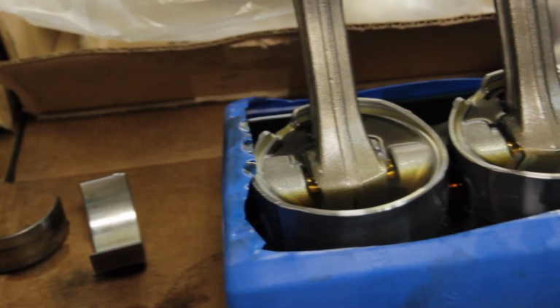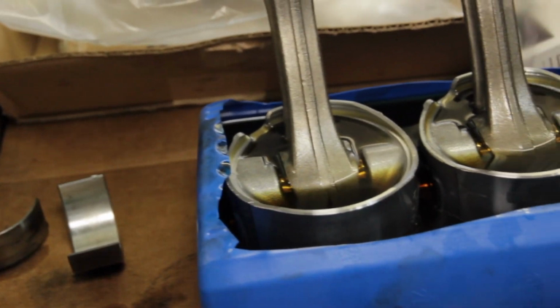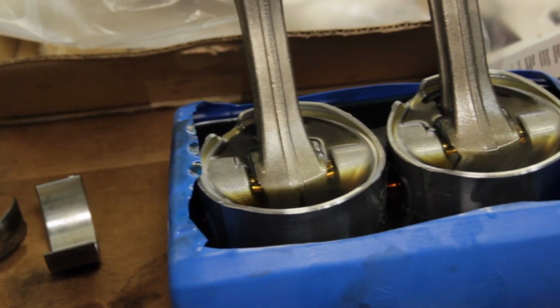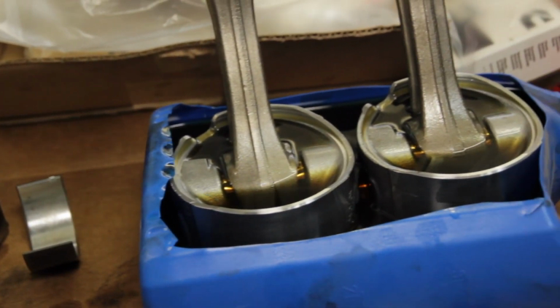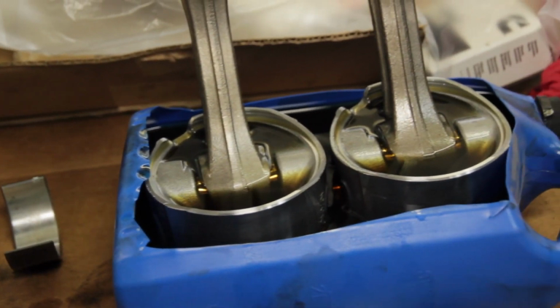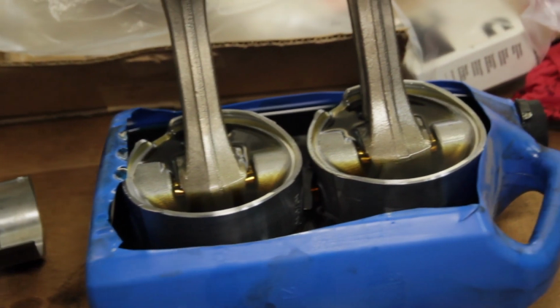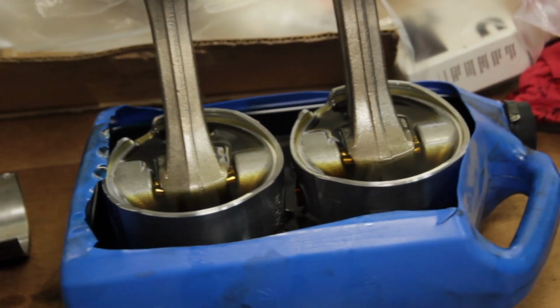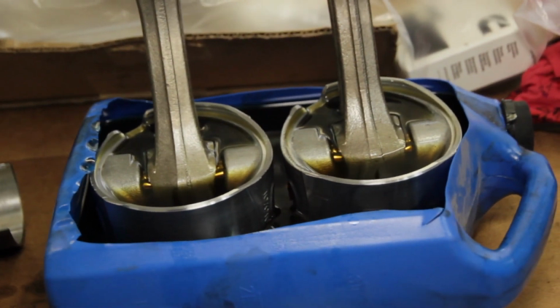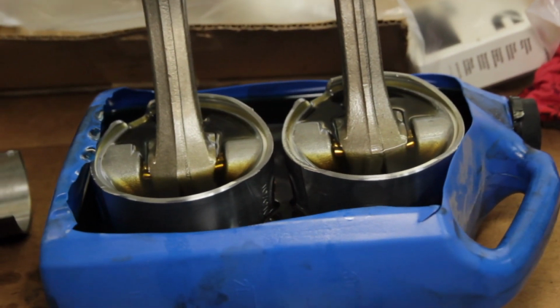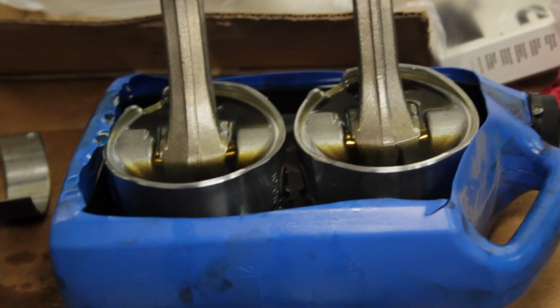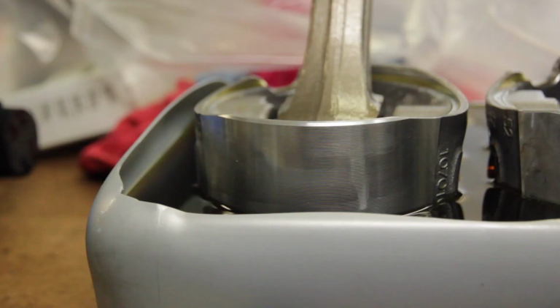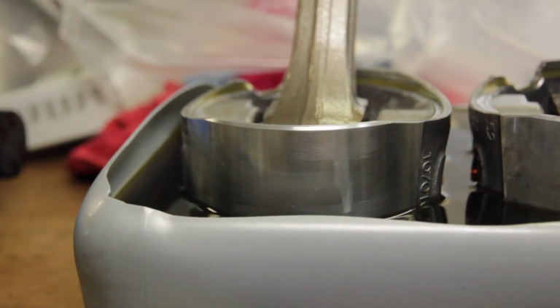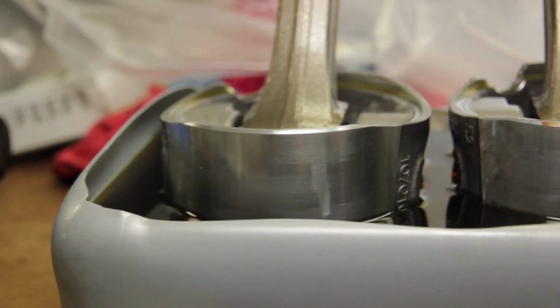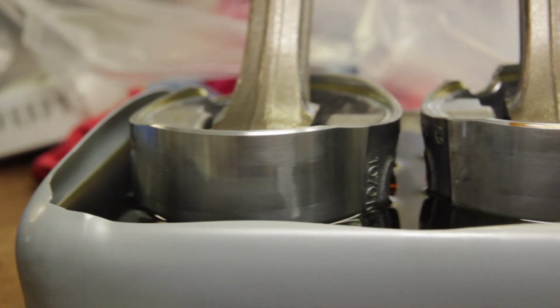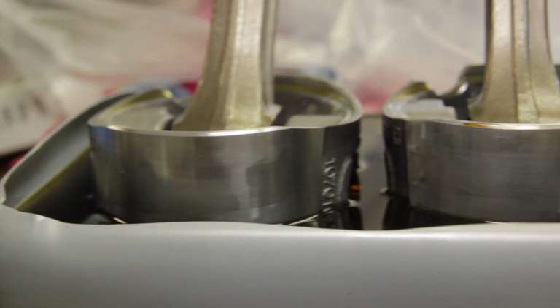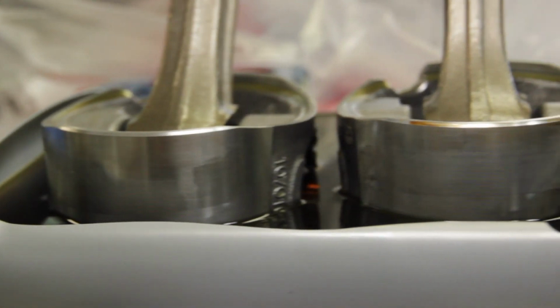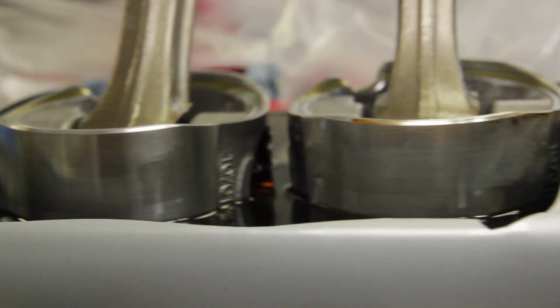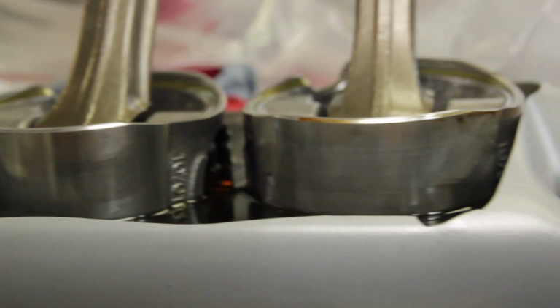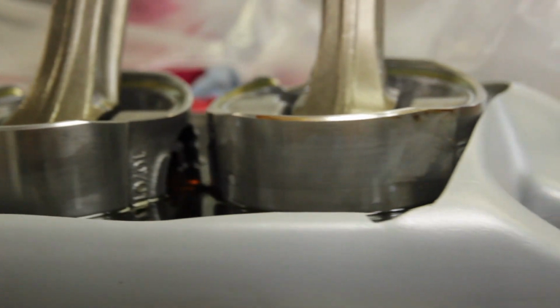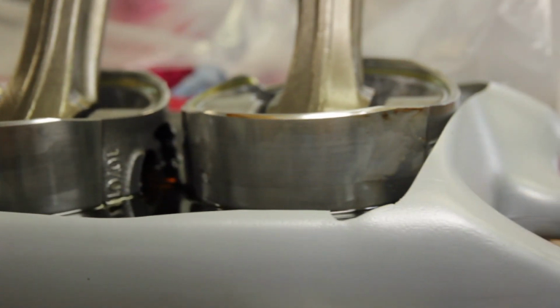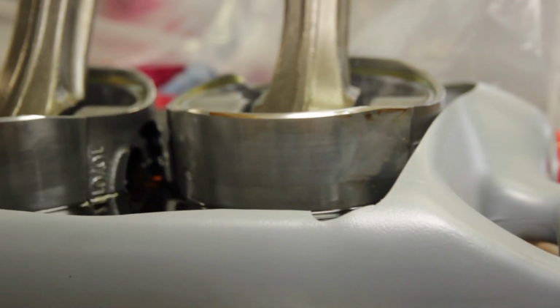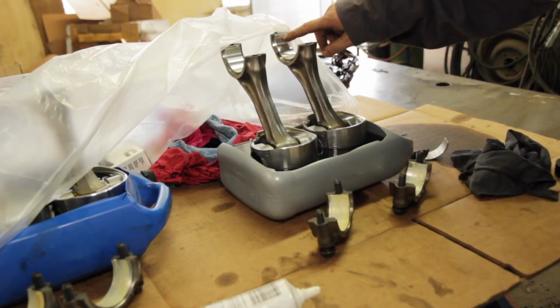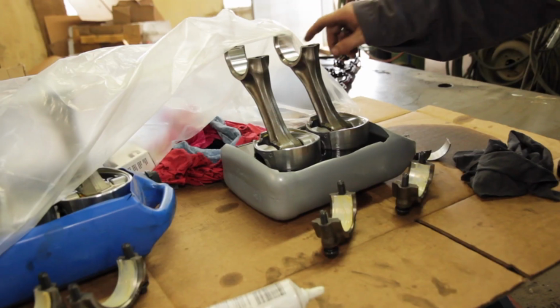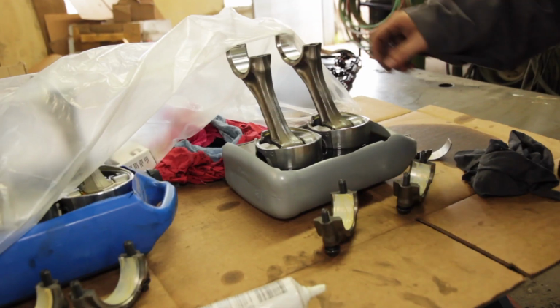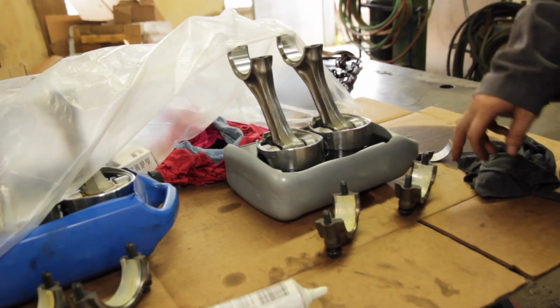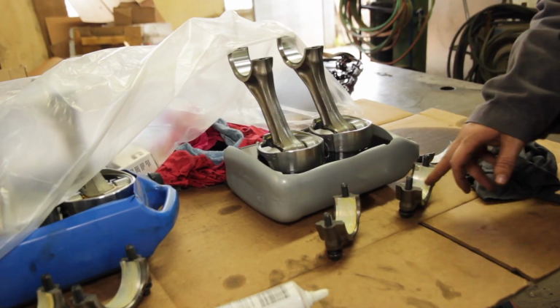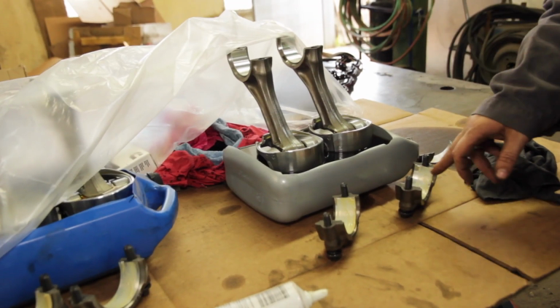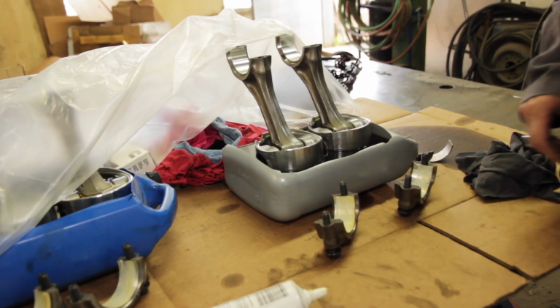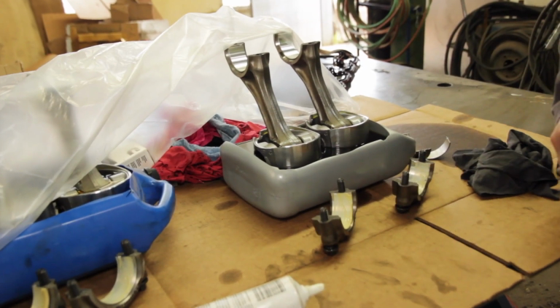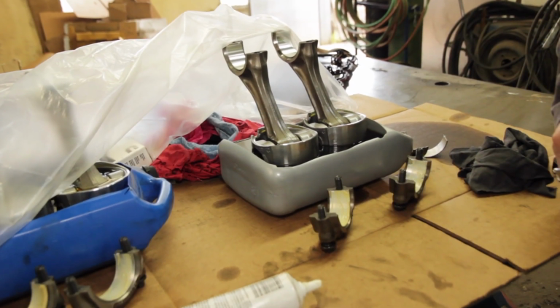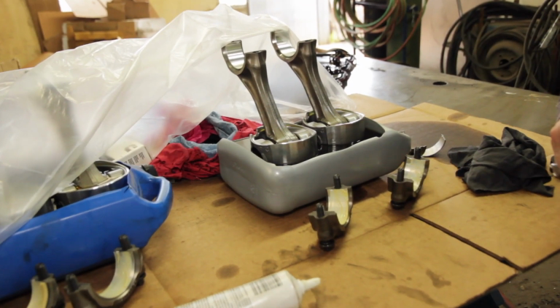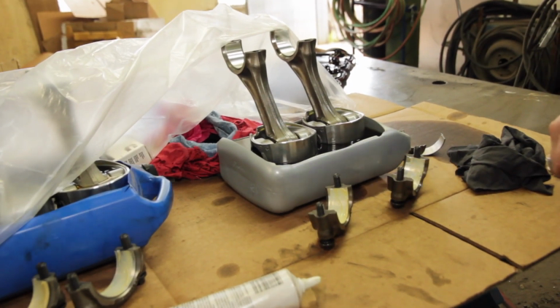Over here we're prepping the pistons for installation. New connecting rod bearings — Jake's already got them lubed up.